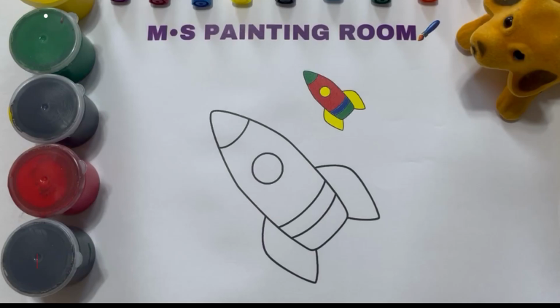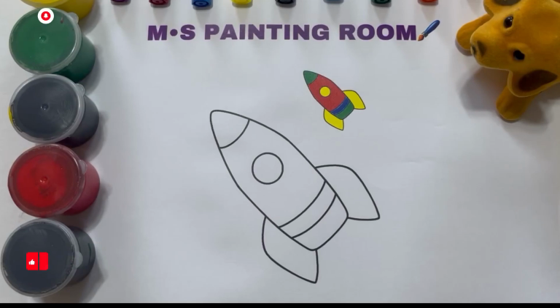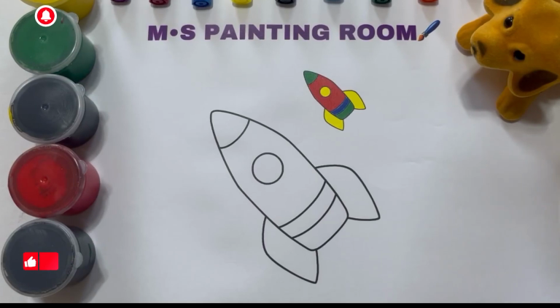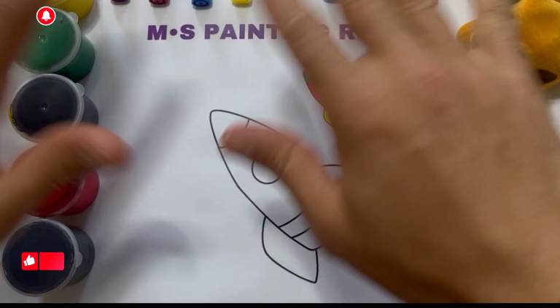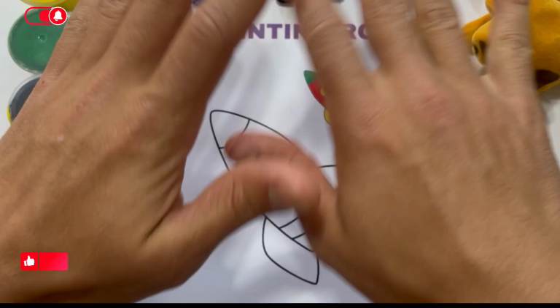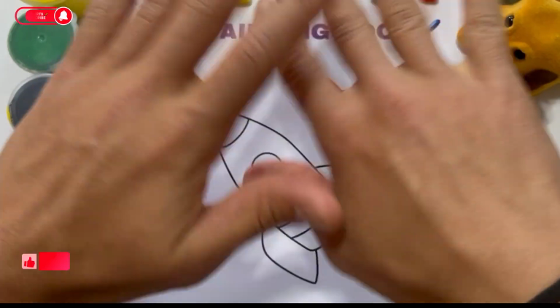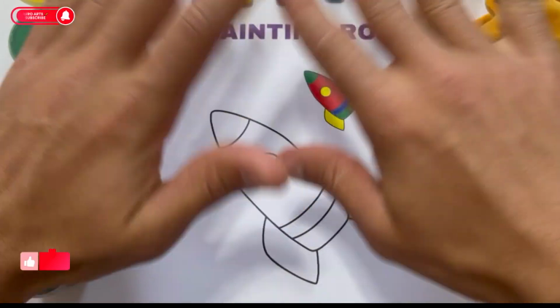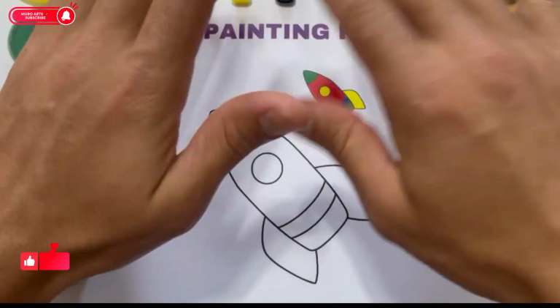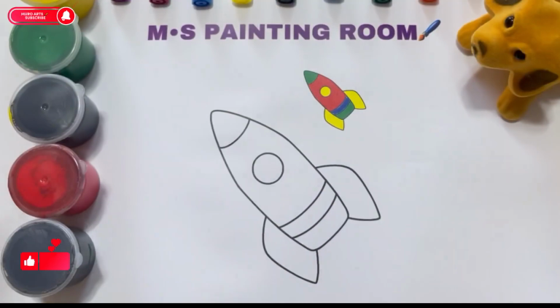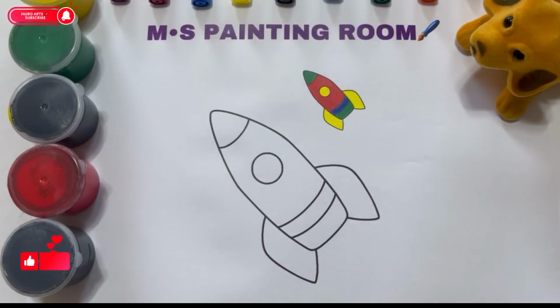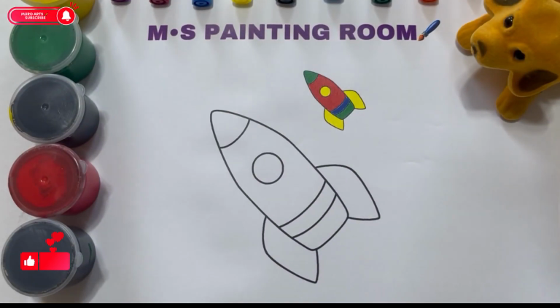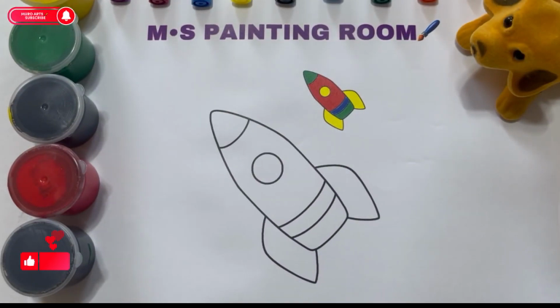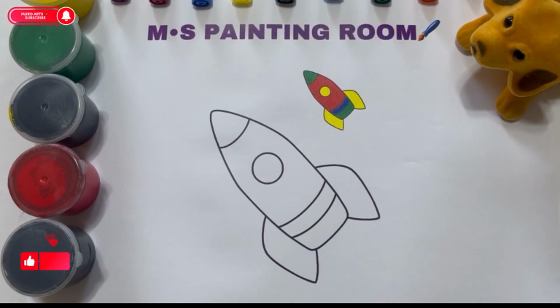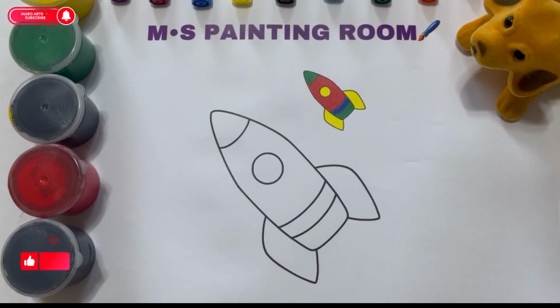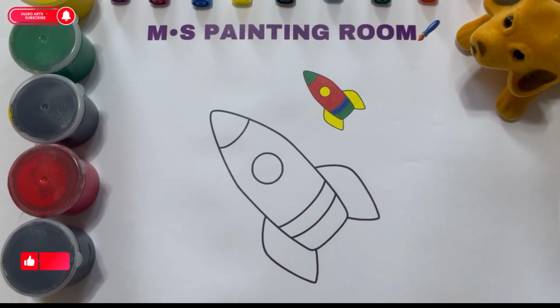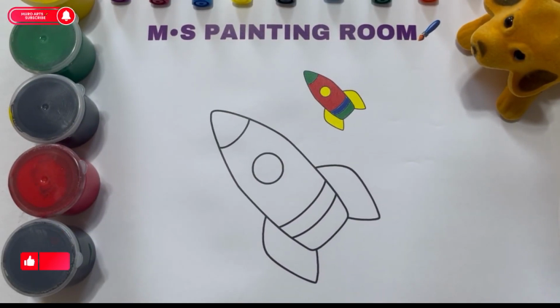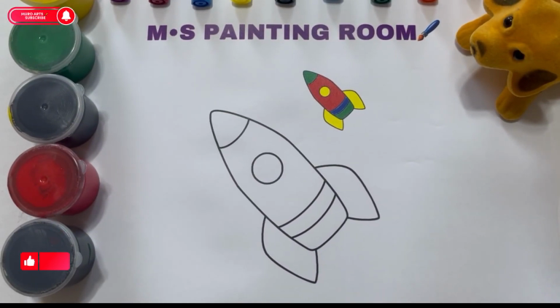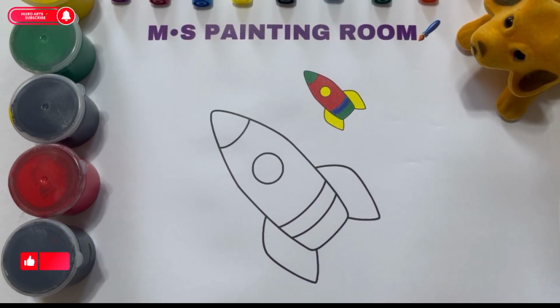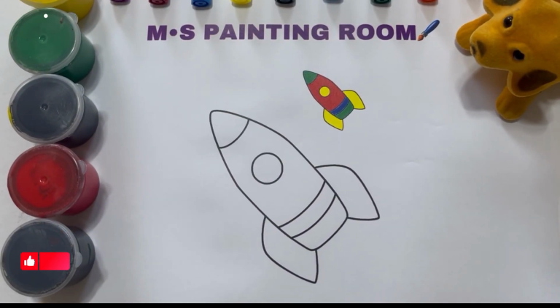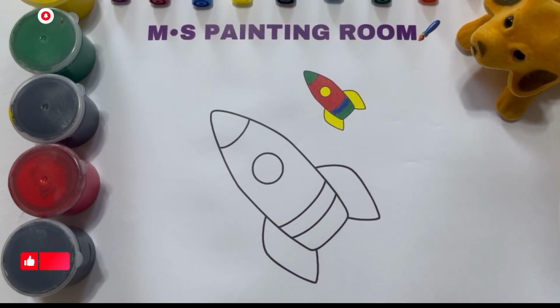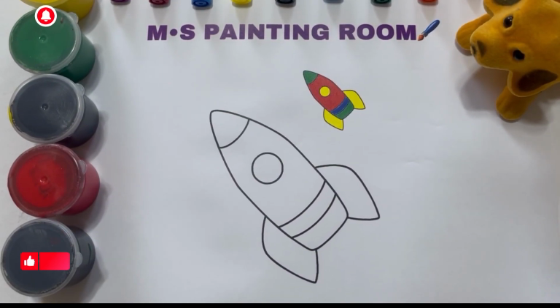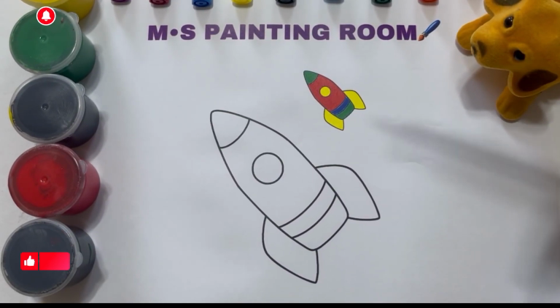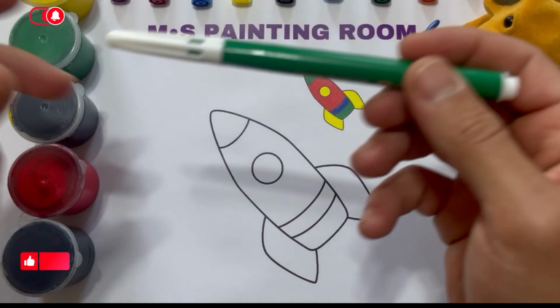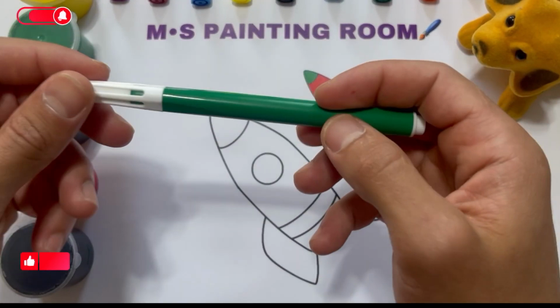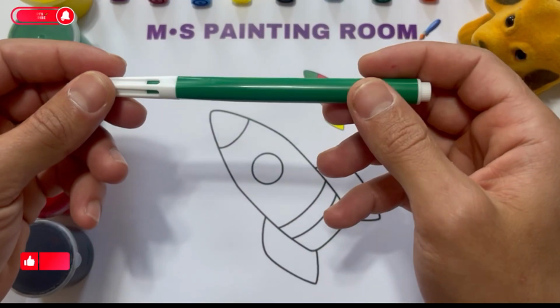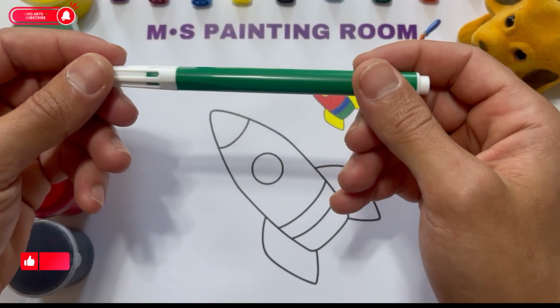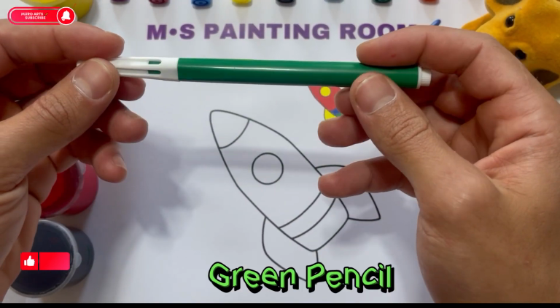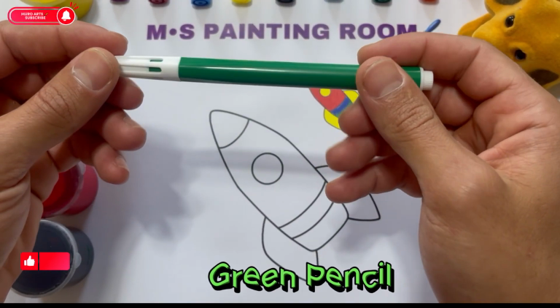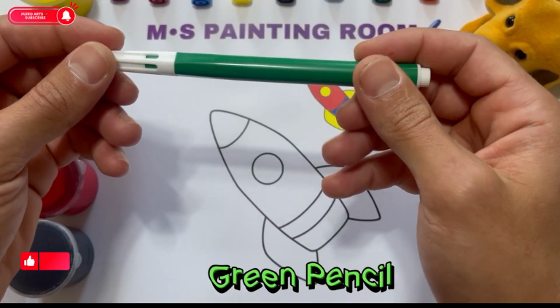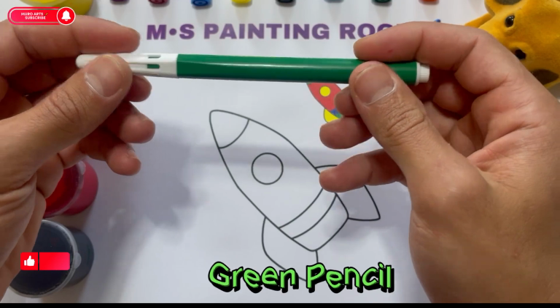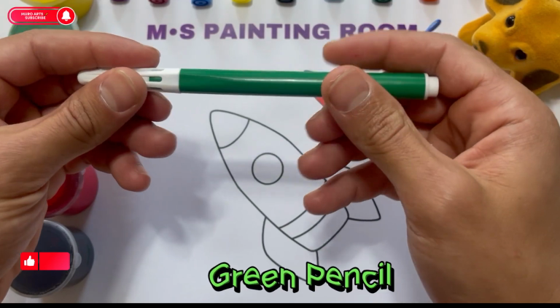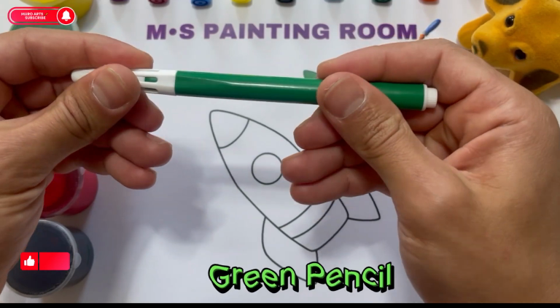Hello, children. Let's paint together as in the picture. Green pencil.